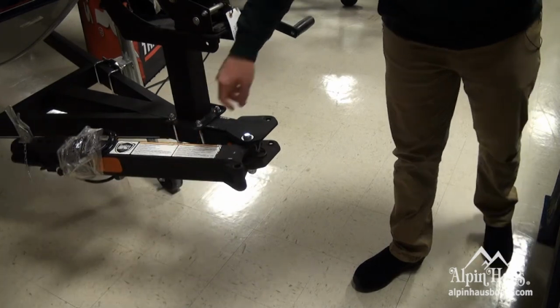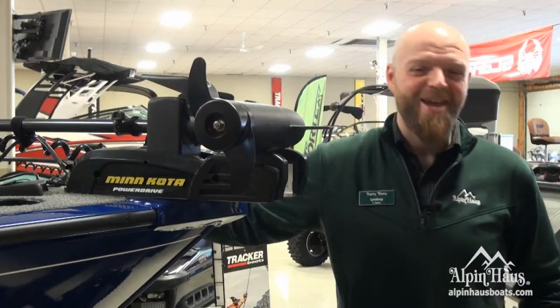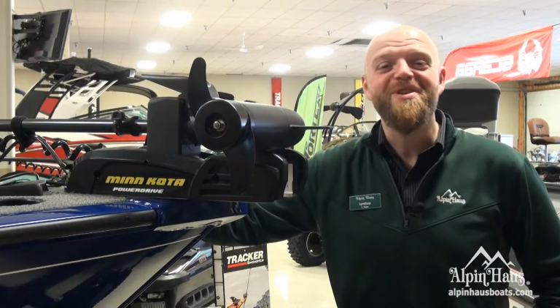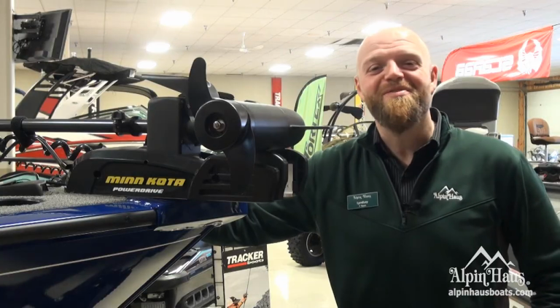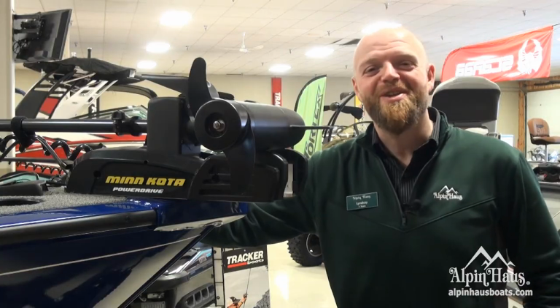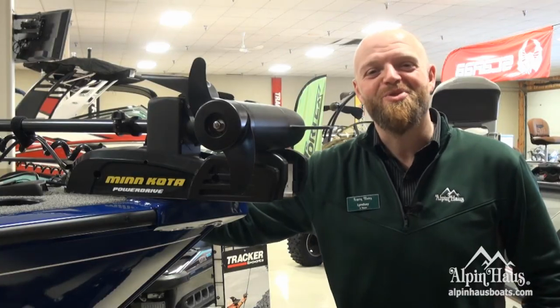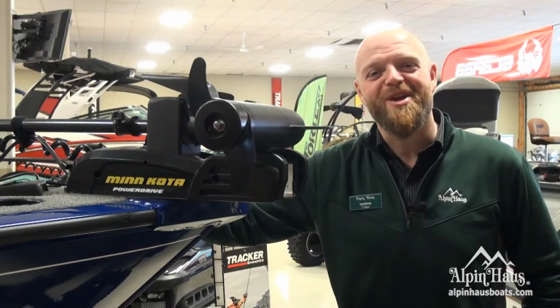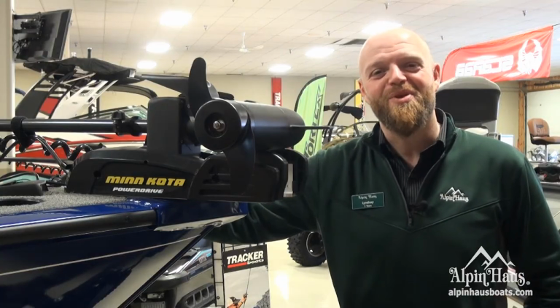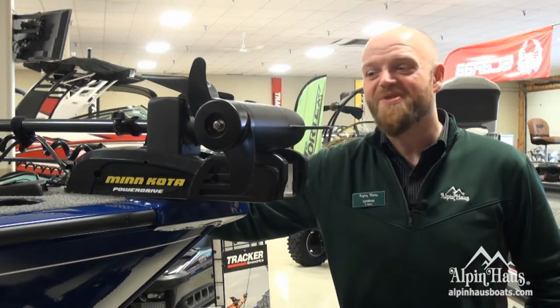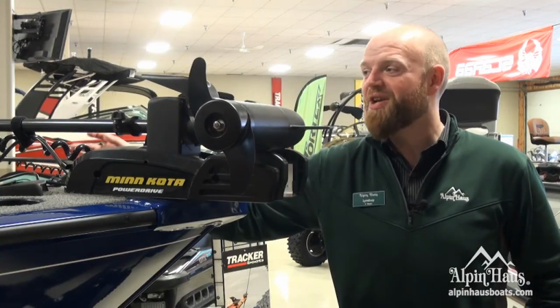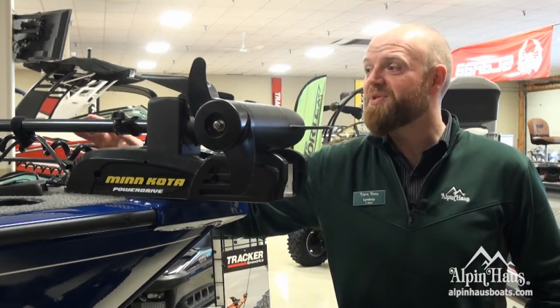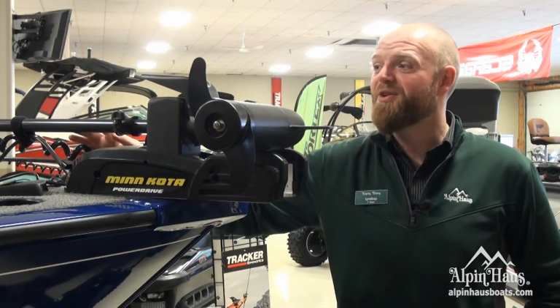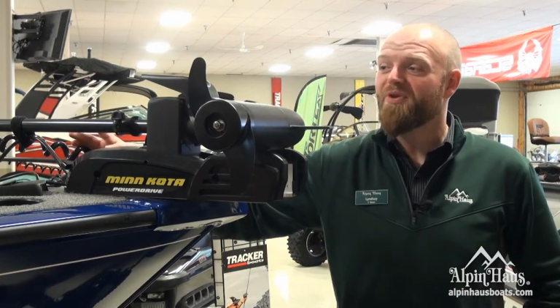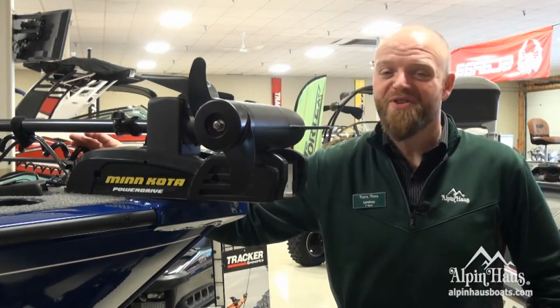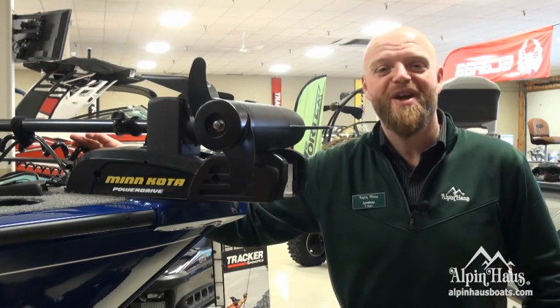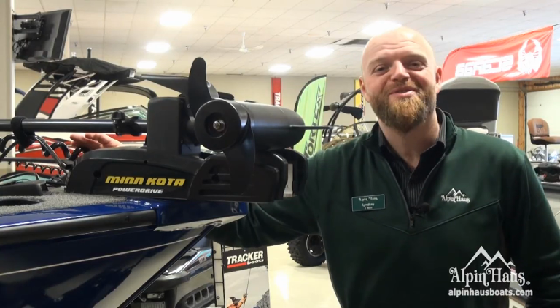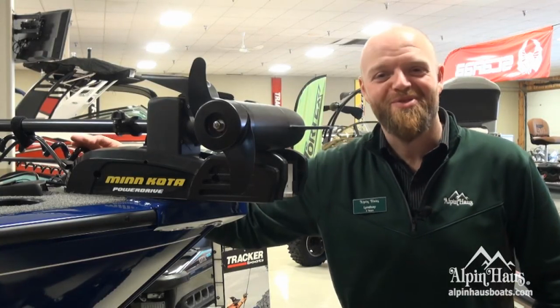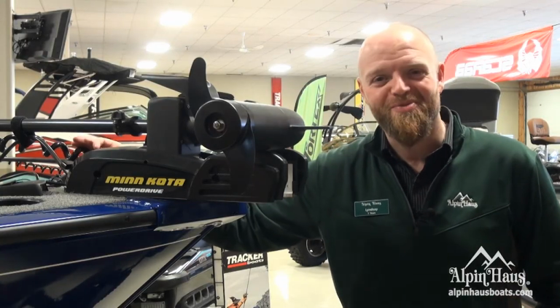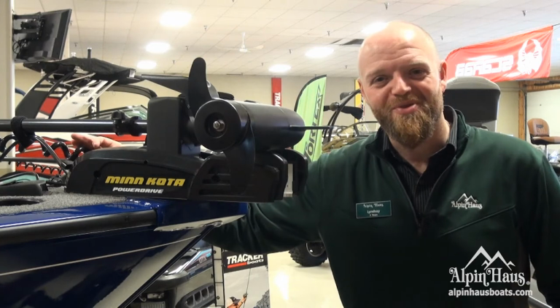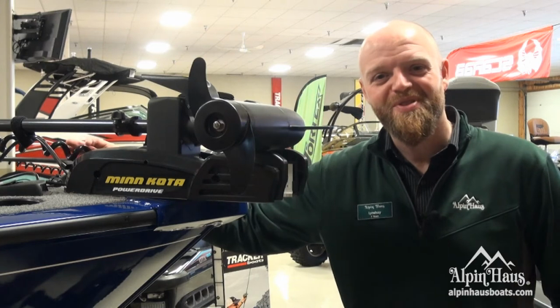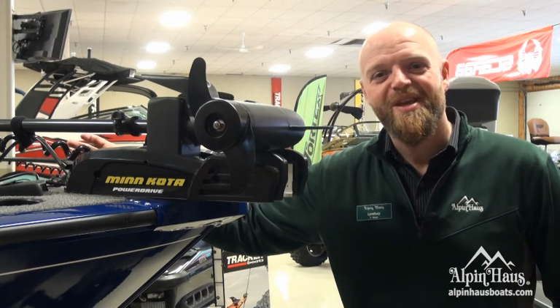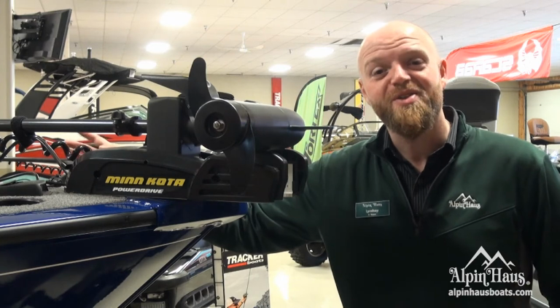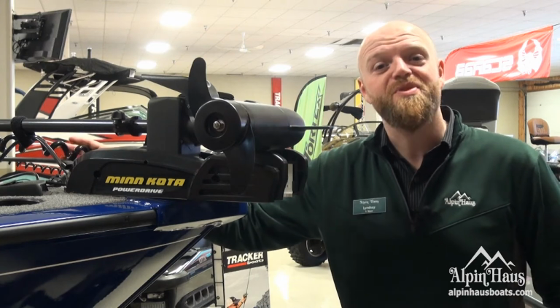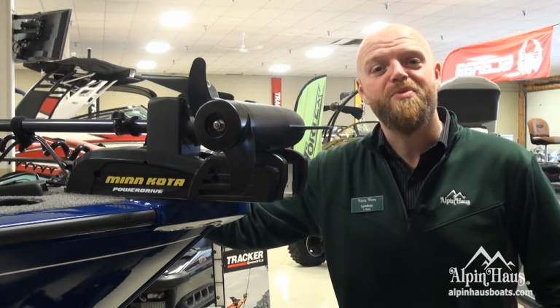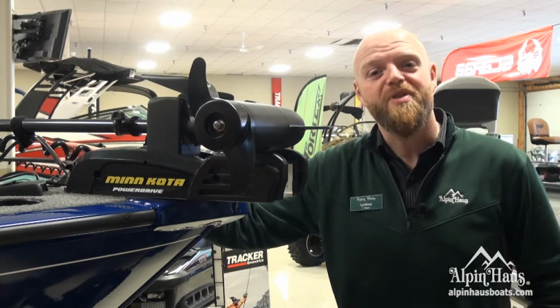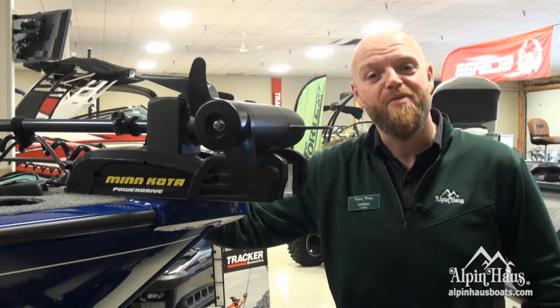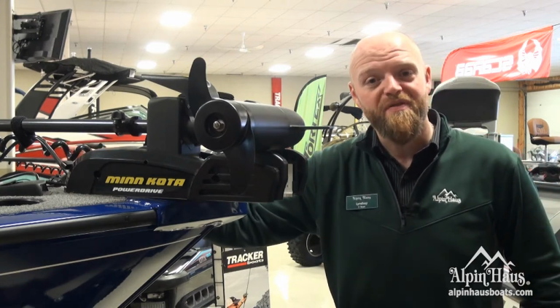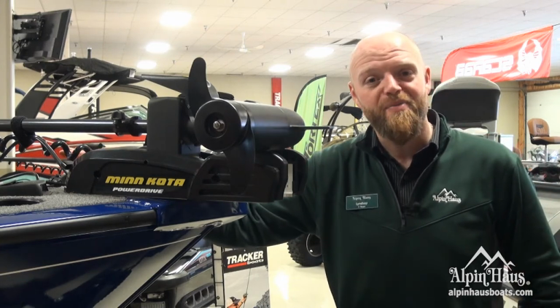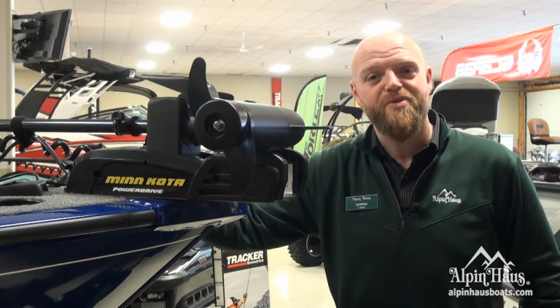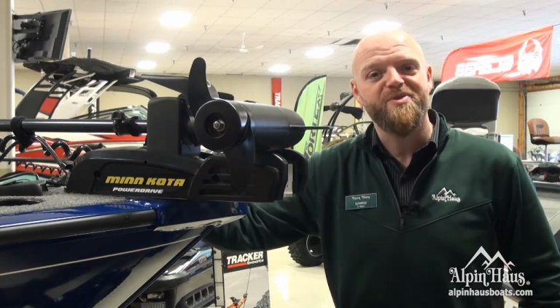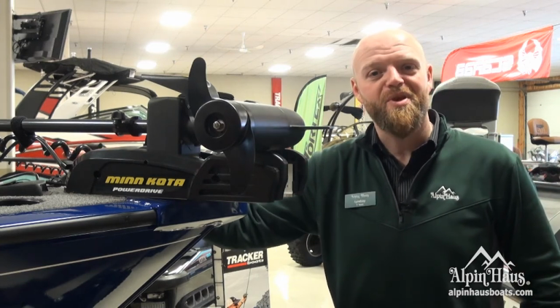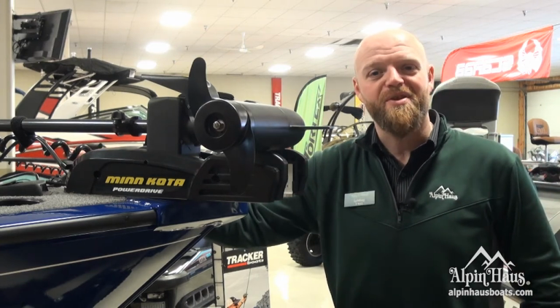A unique advantage with Tracker Boats is they come standard with fish finders and trolling motors. This one's equipped with a 45-pound thrust Minn Kota.